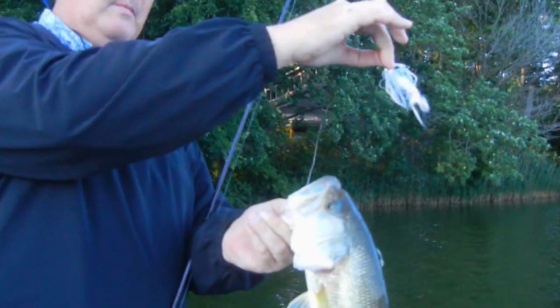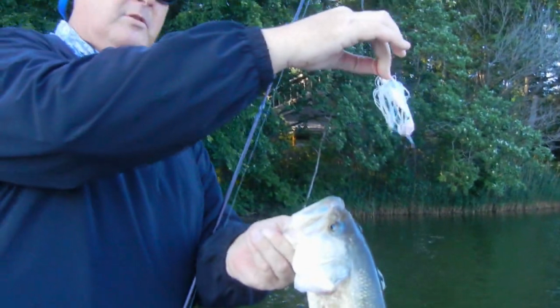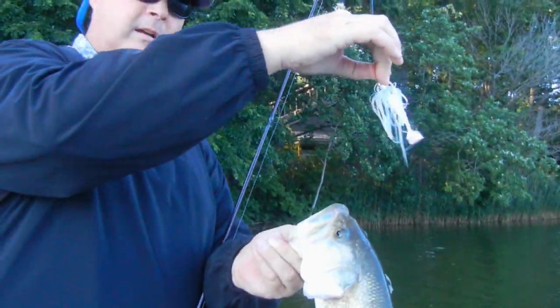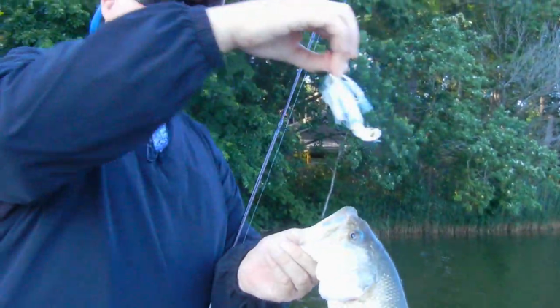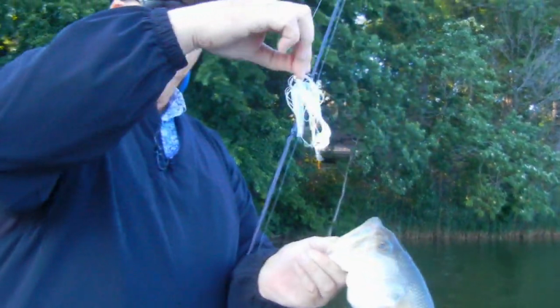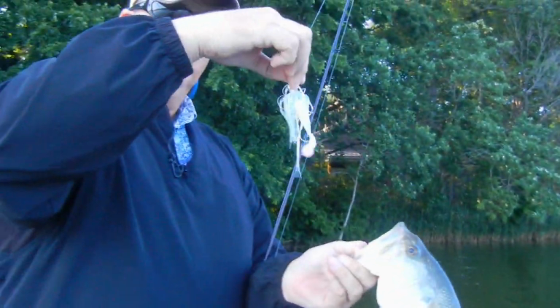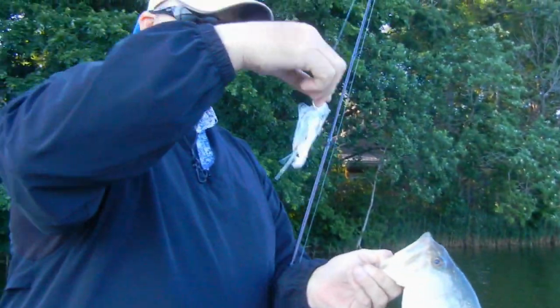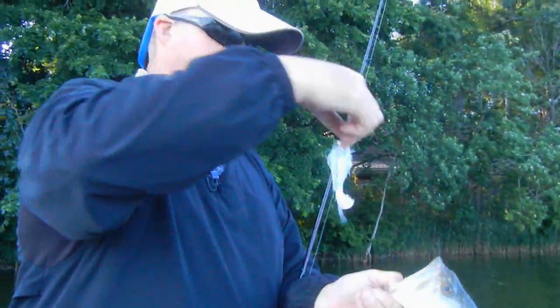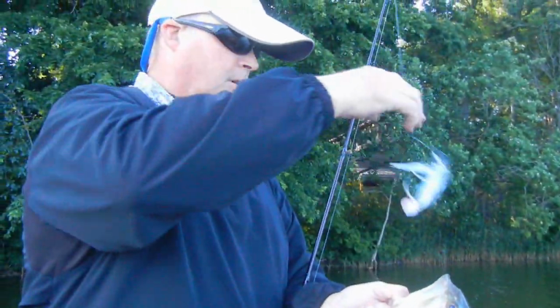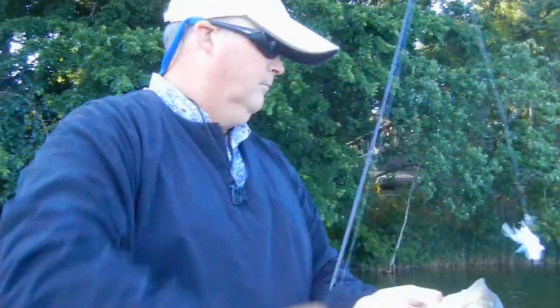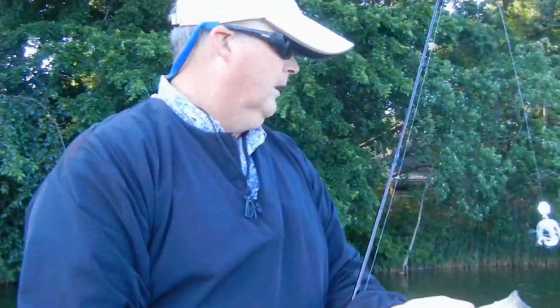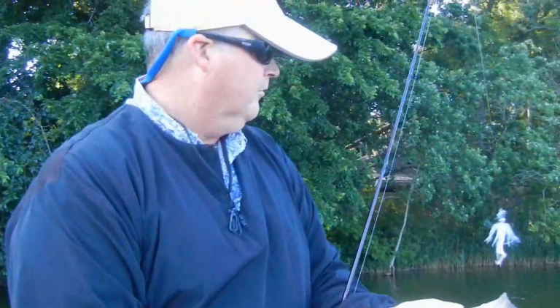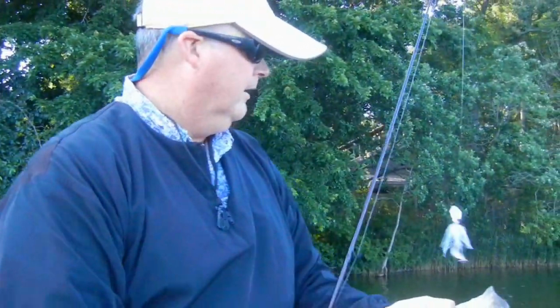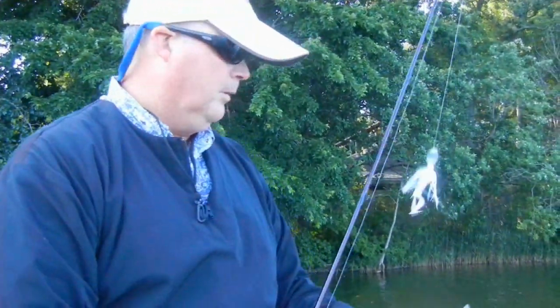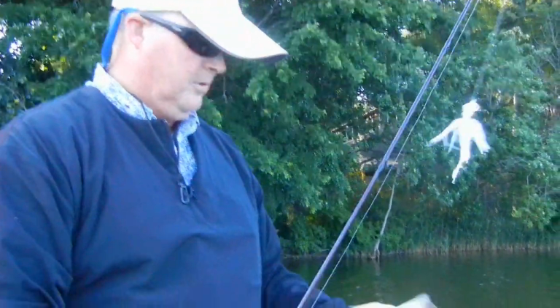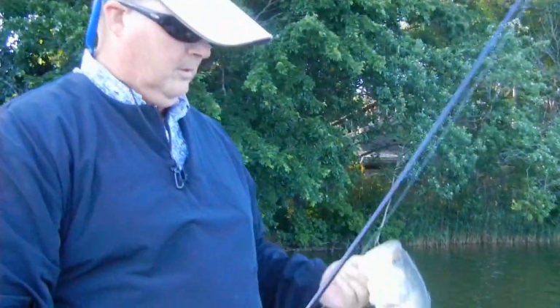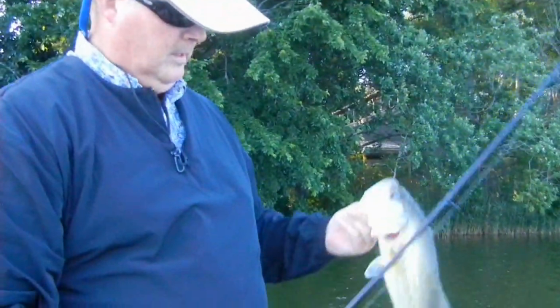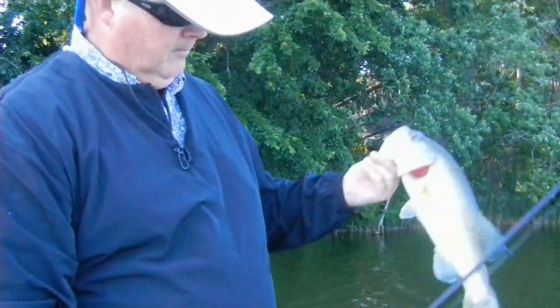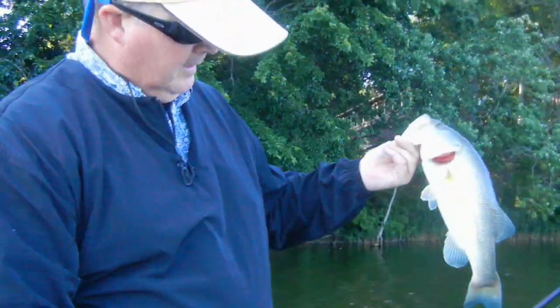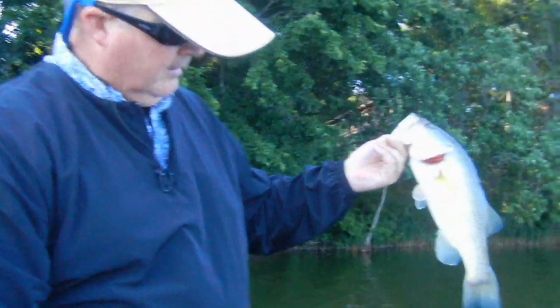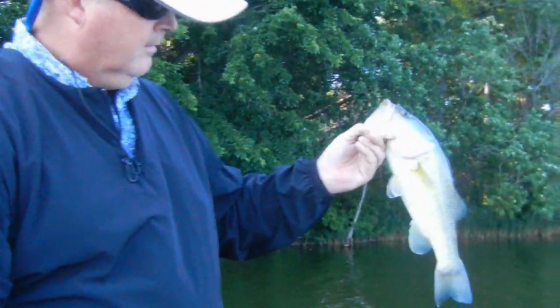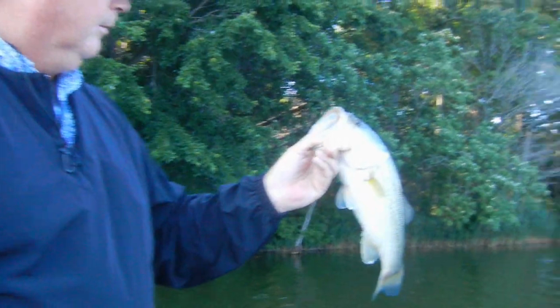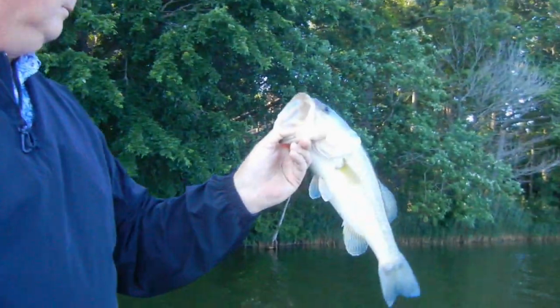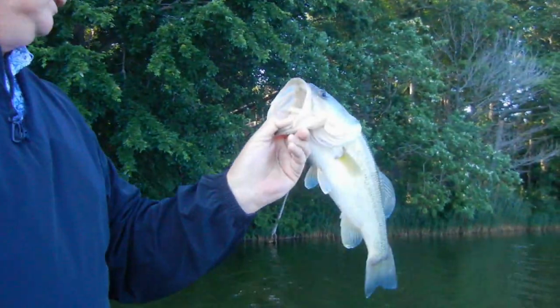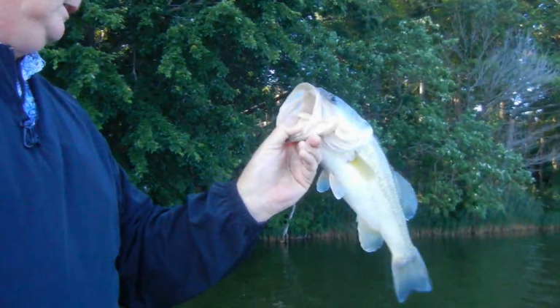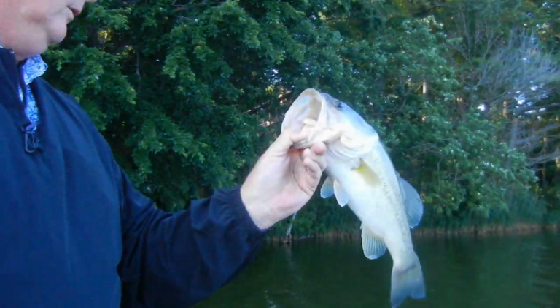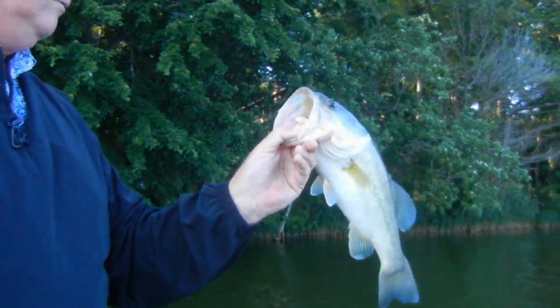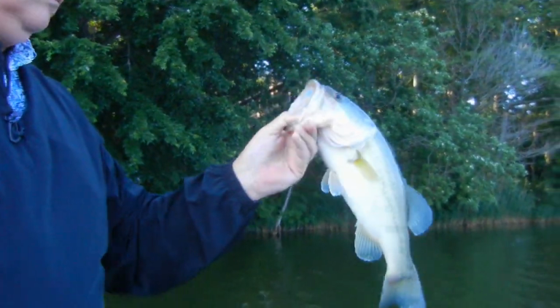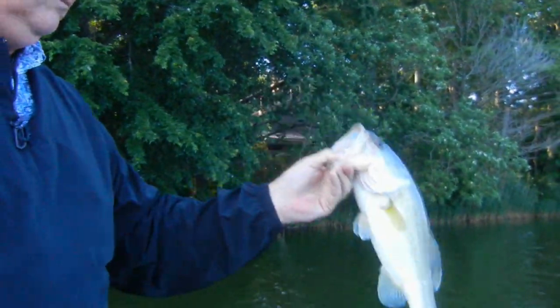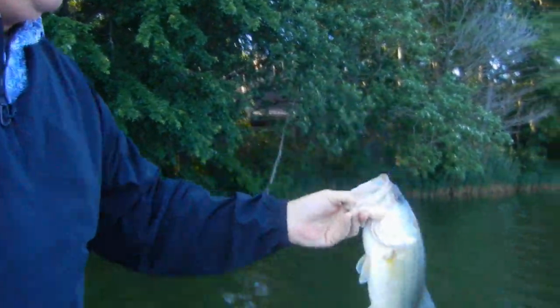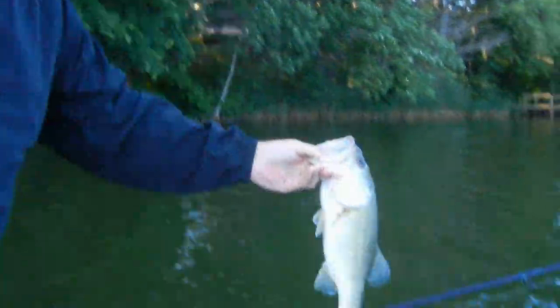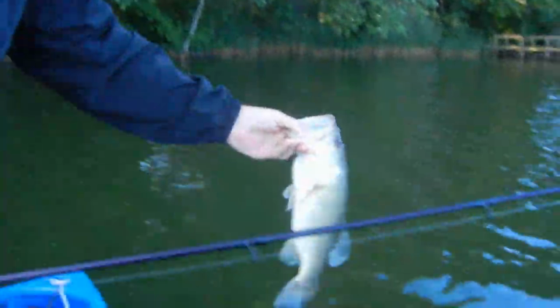Z-Man Chatterbait with the perfect skirt — Sprite King perfect skirt. There it is.